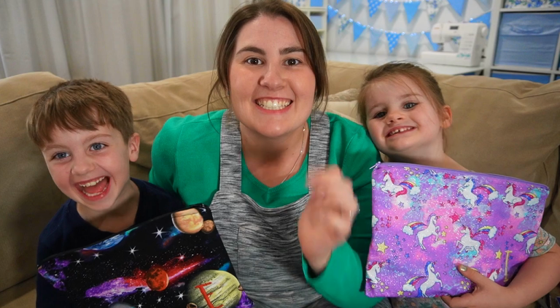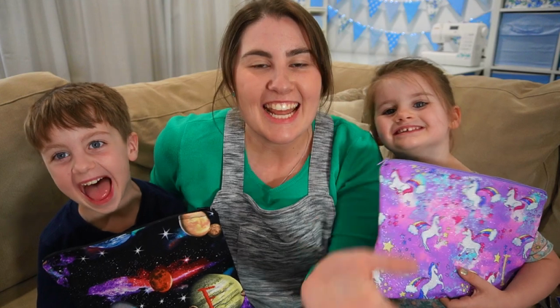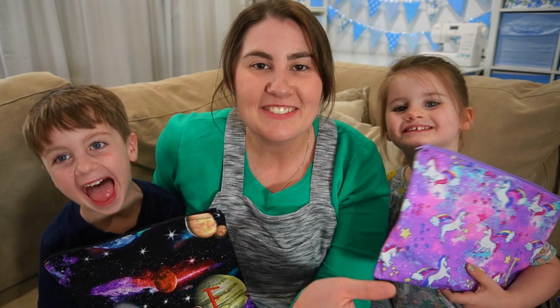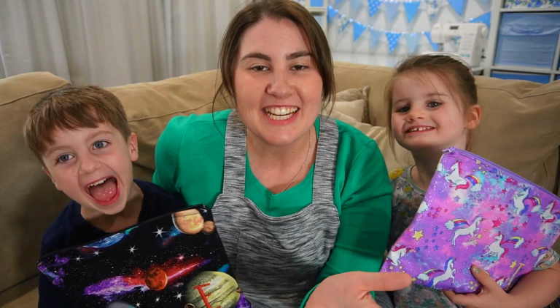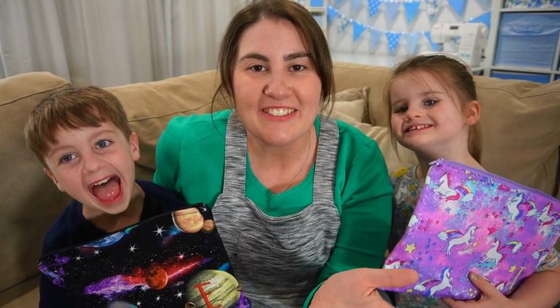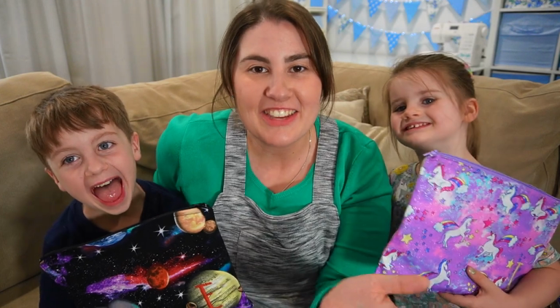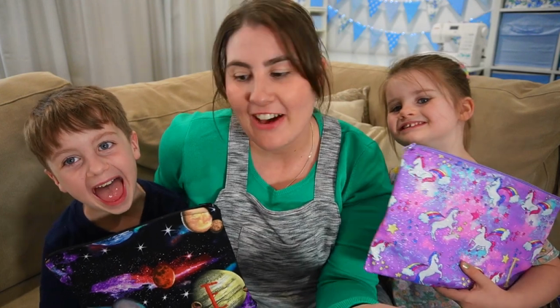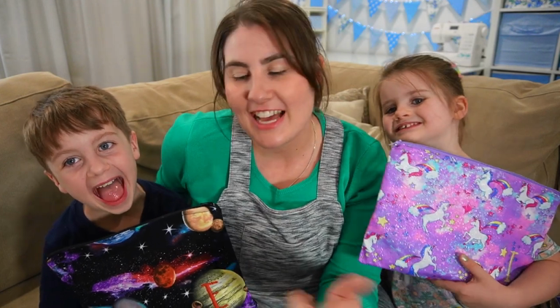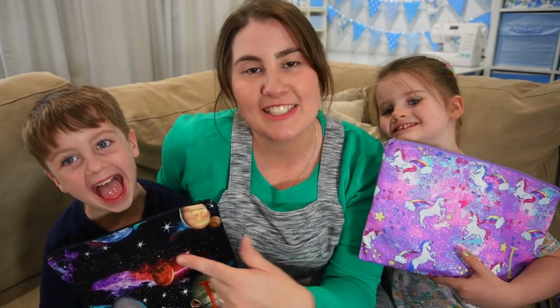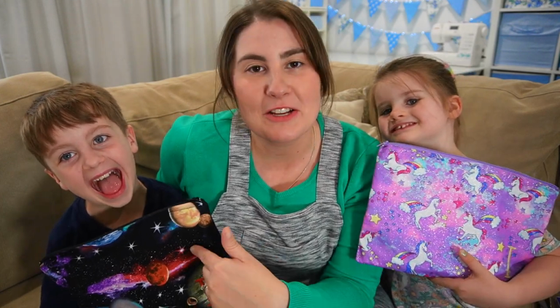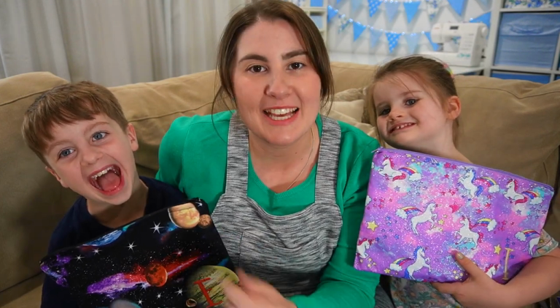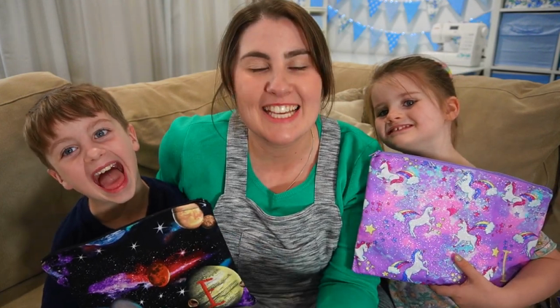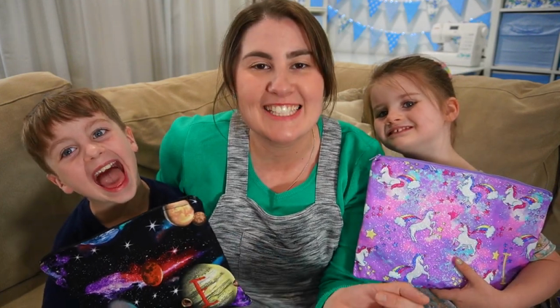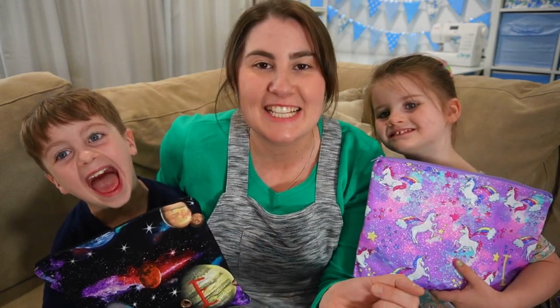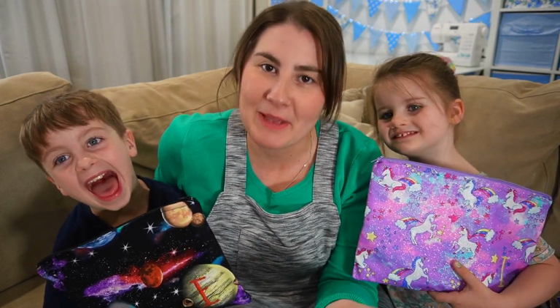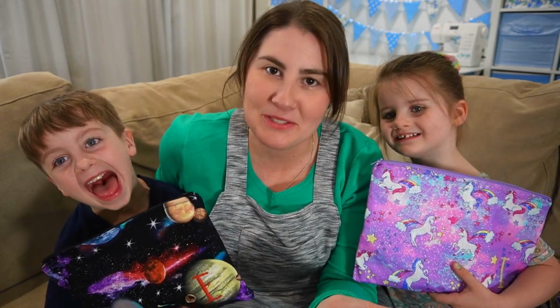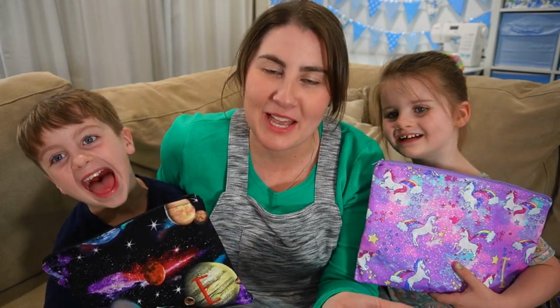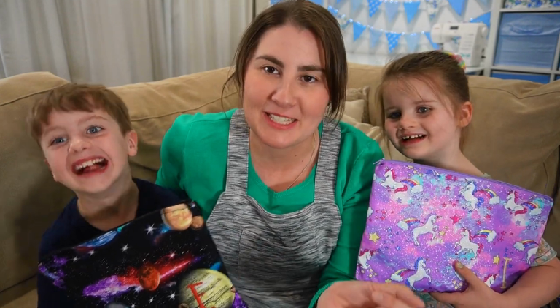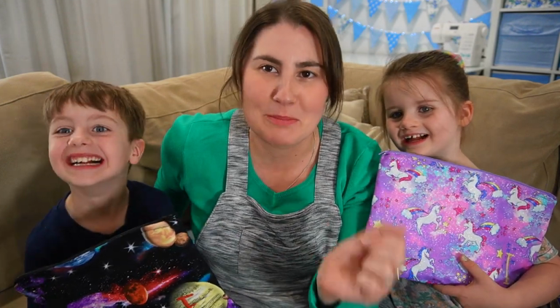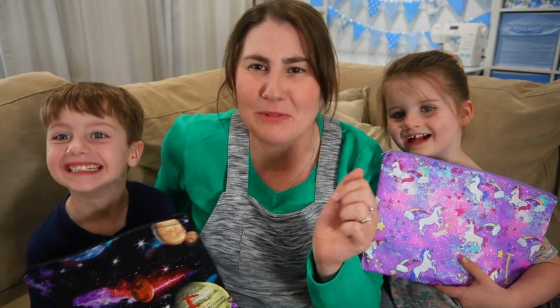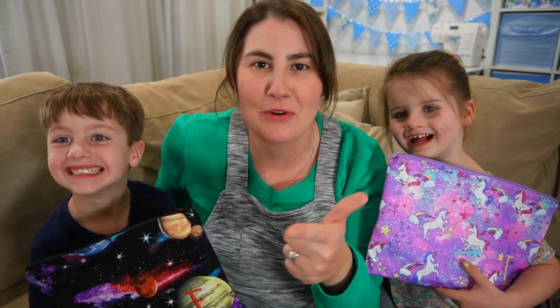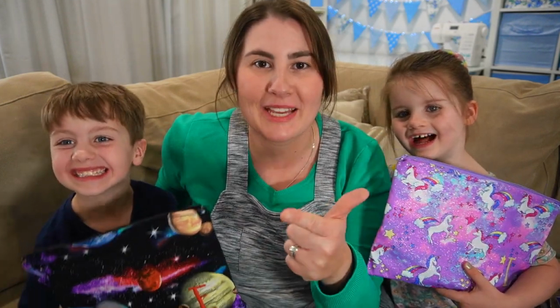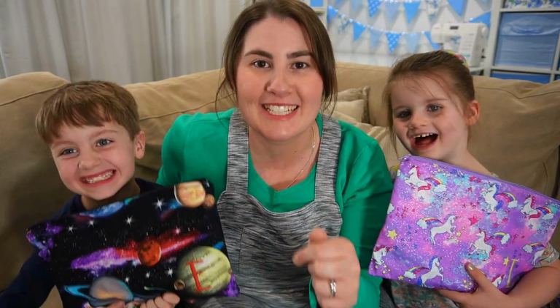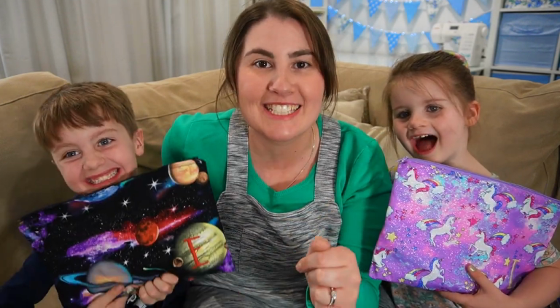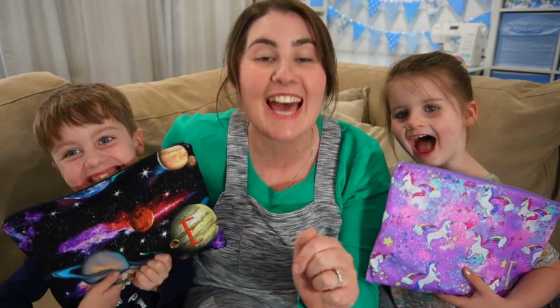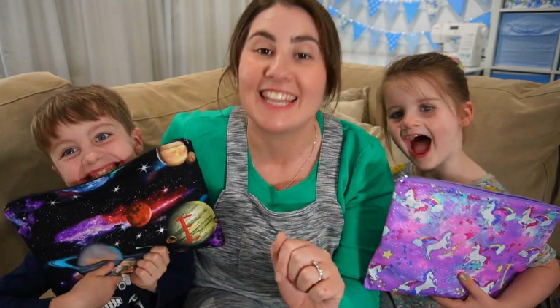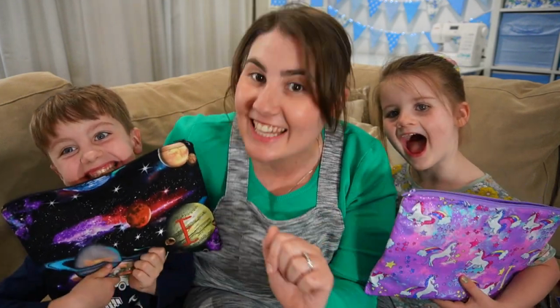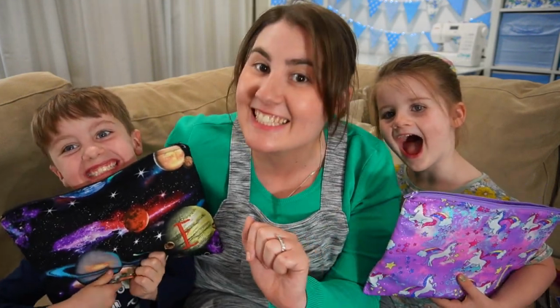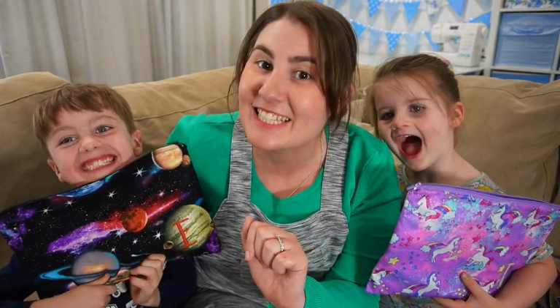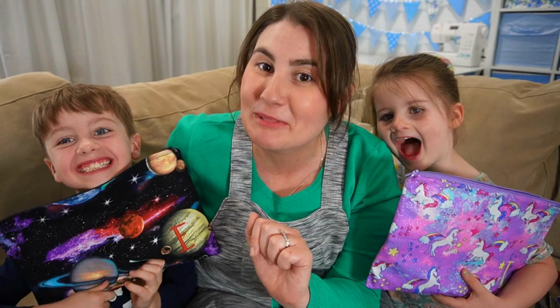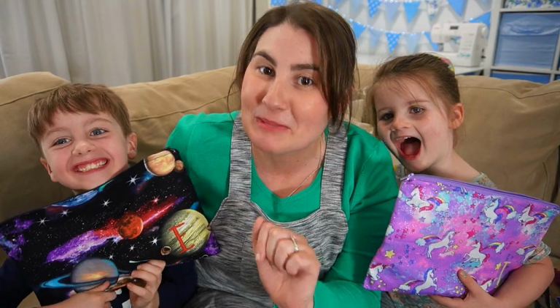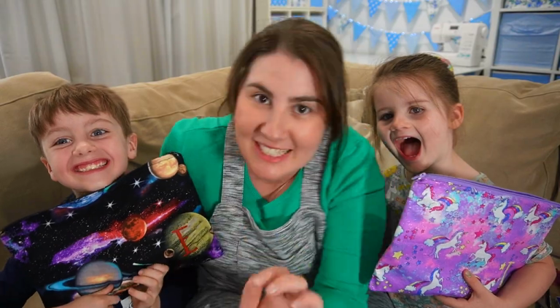Today I'm sharing with you how I sewed my kids these pencil cases, but before we get into that let's see the bloopers.